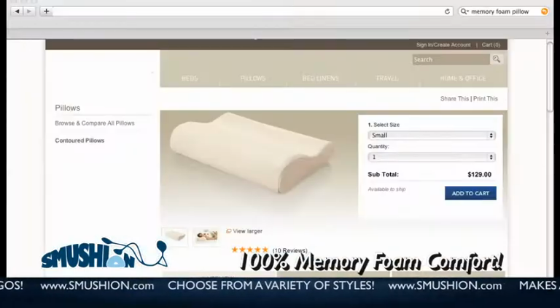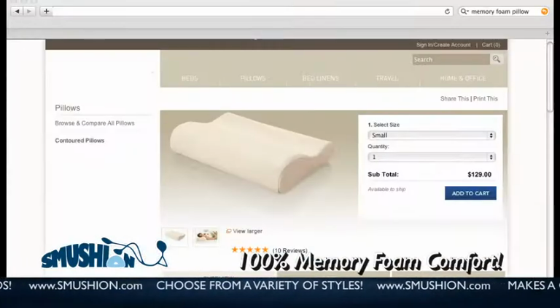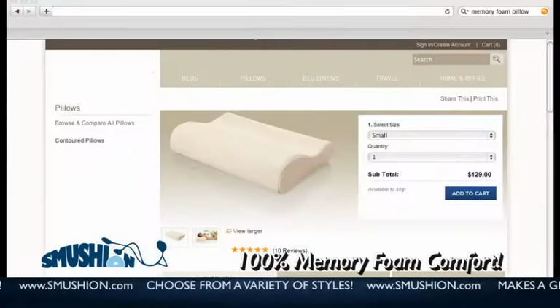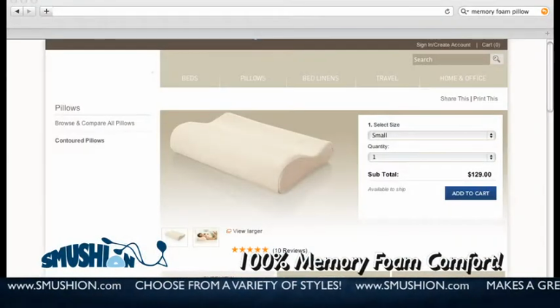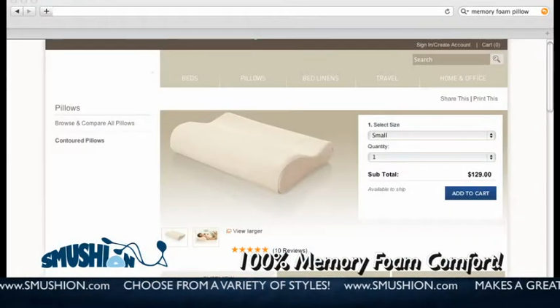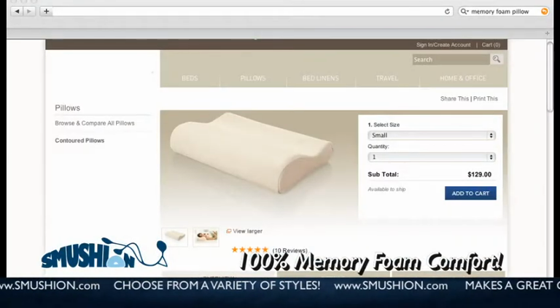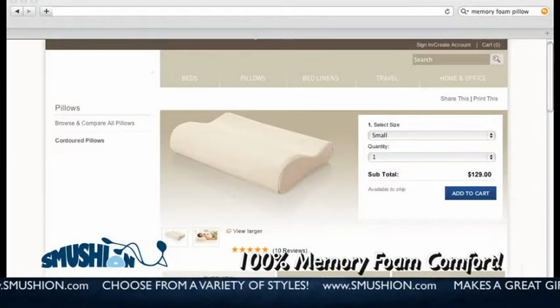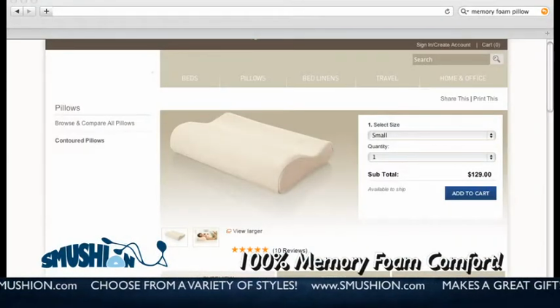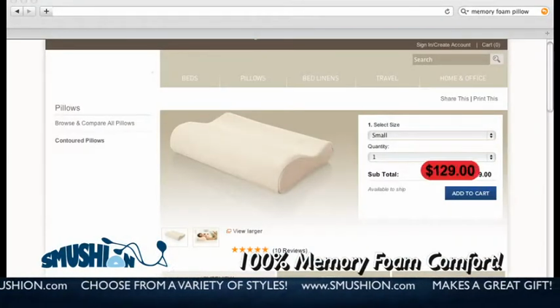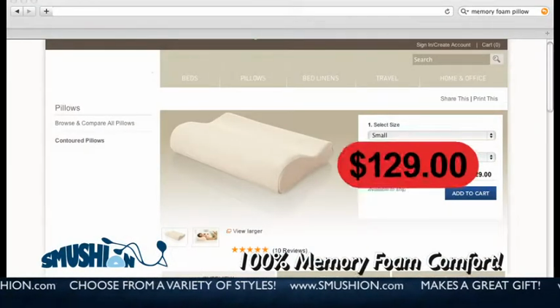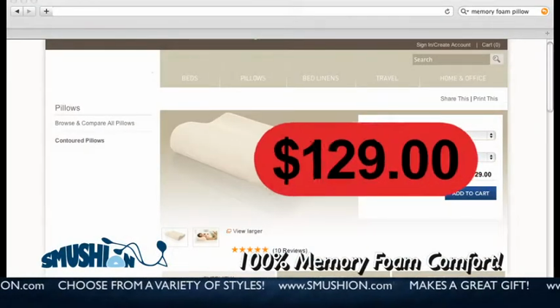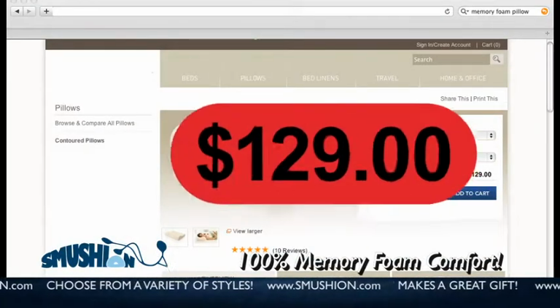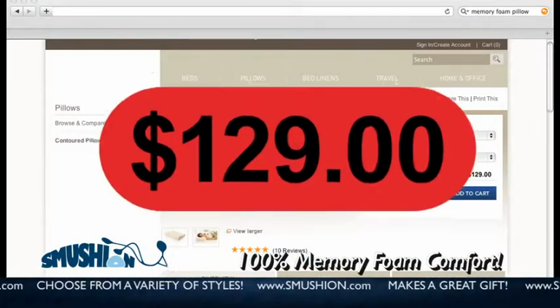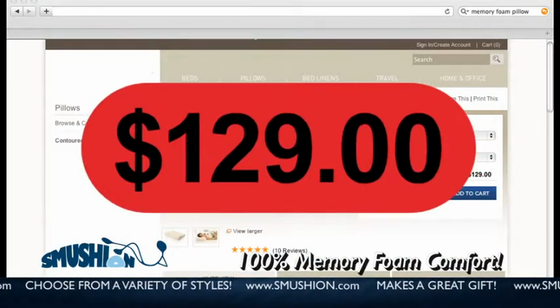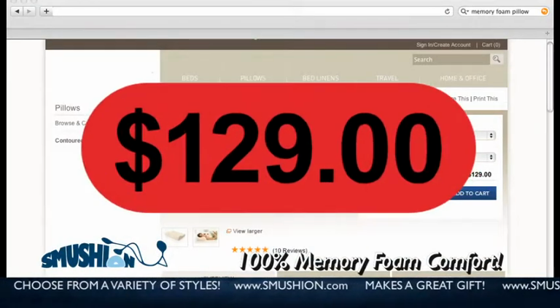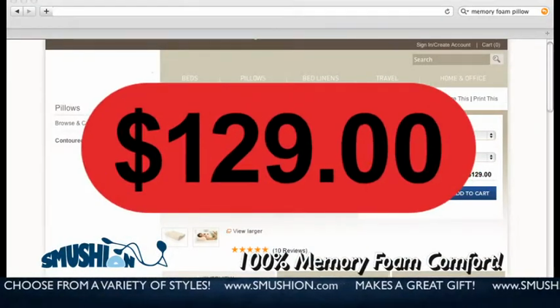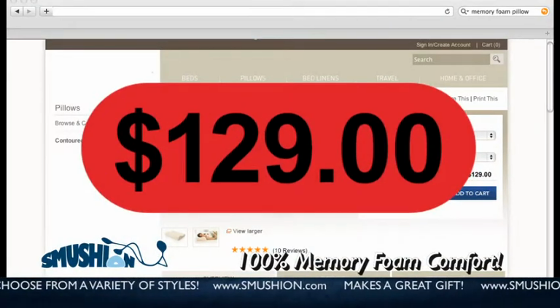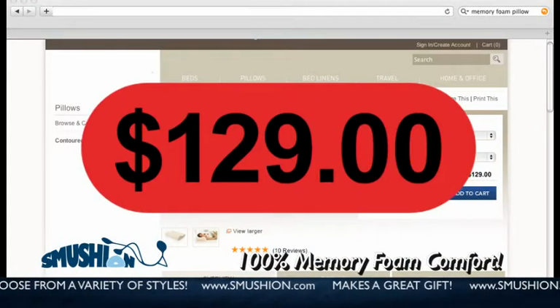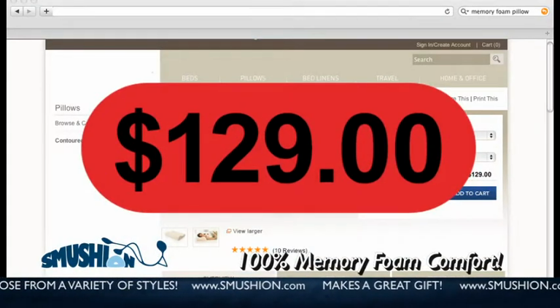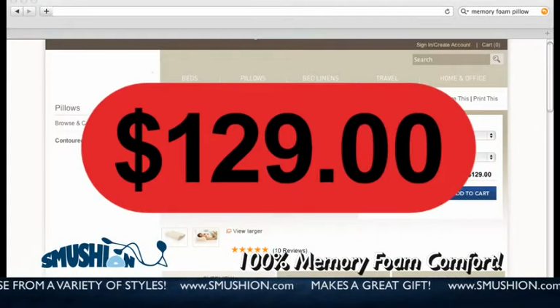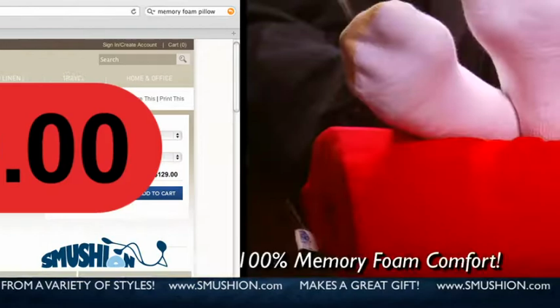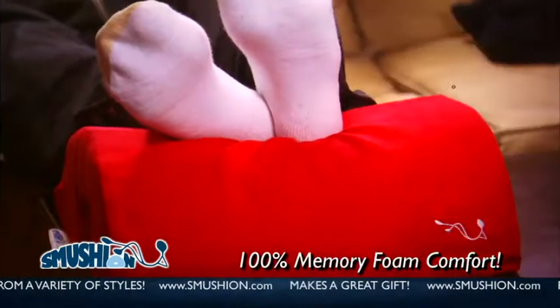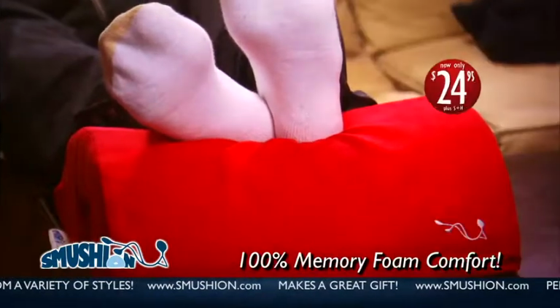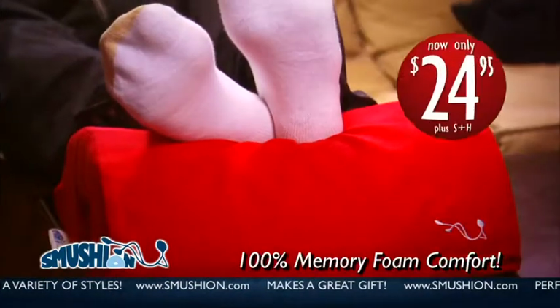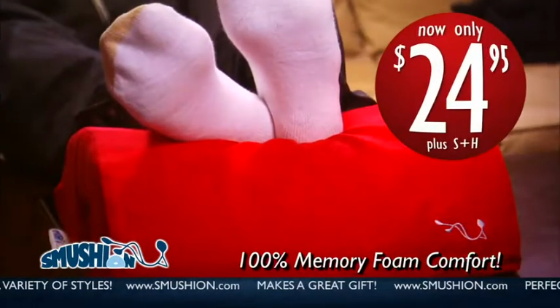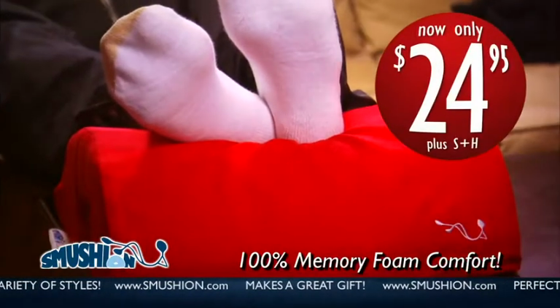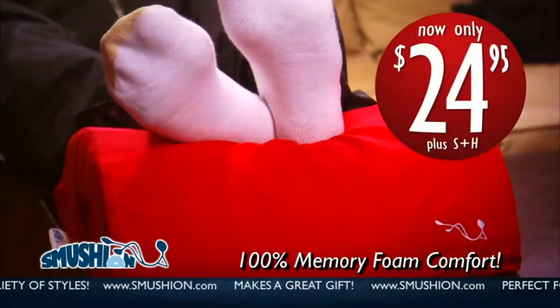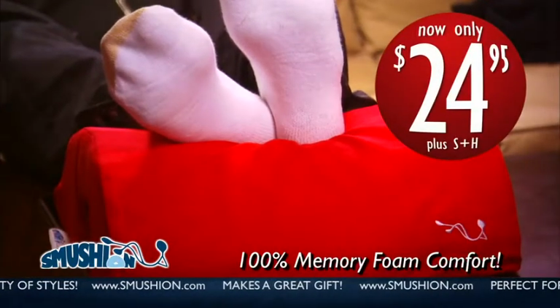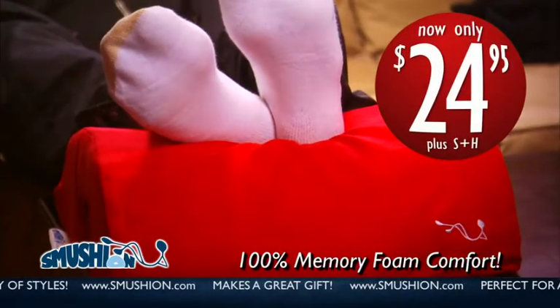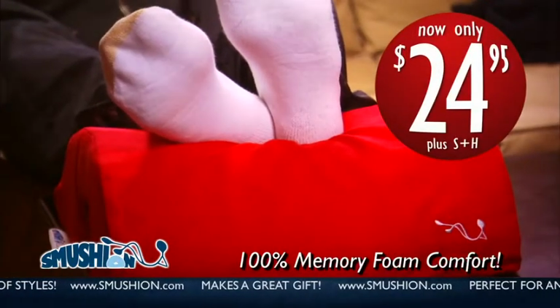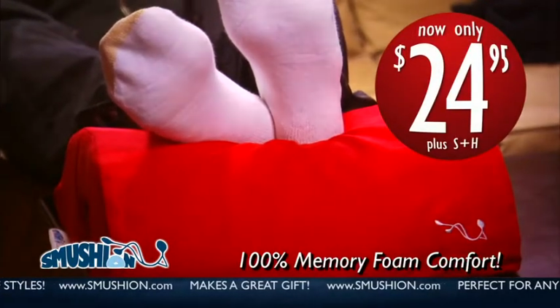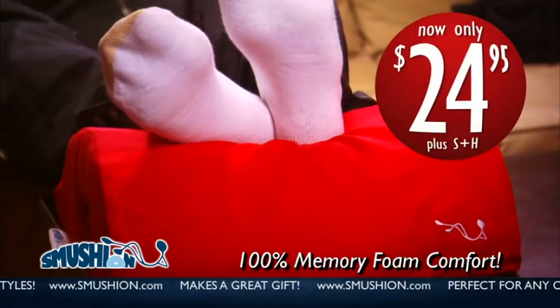Most memory foam products cost upwards of $100. But you can have the Smushin now for only $24.95.